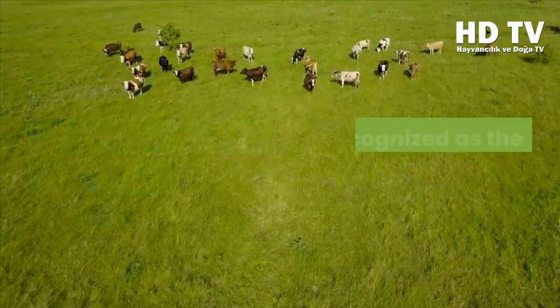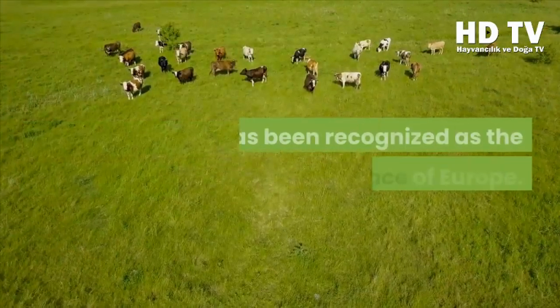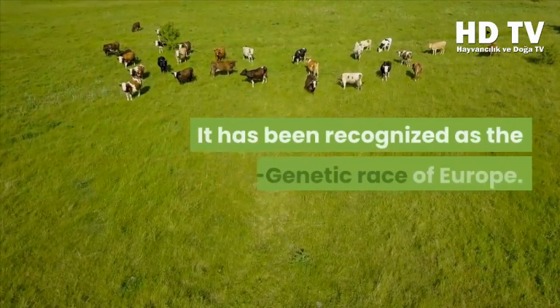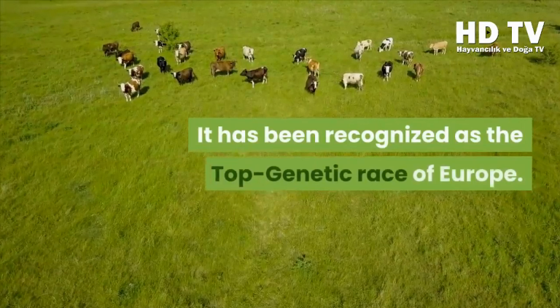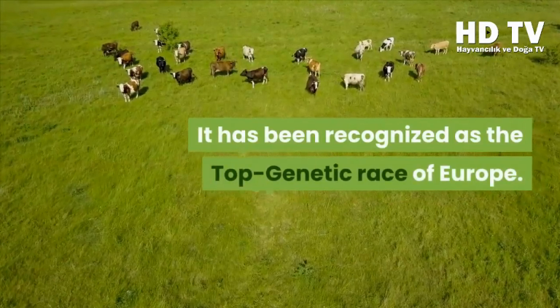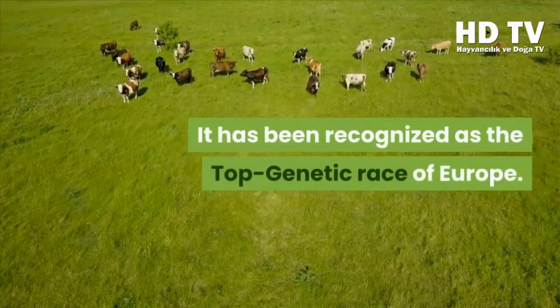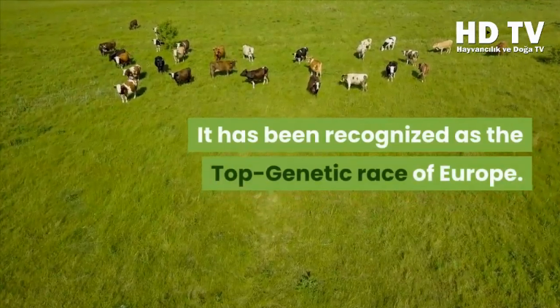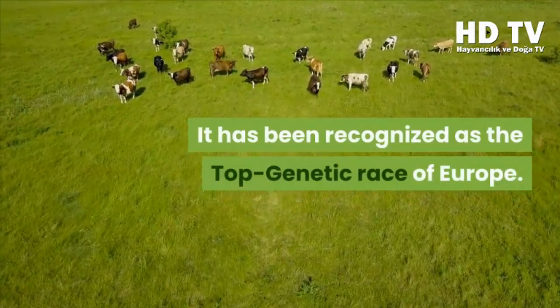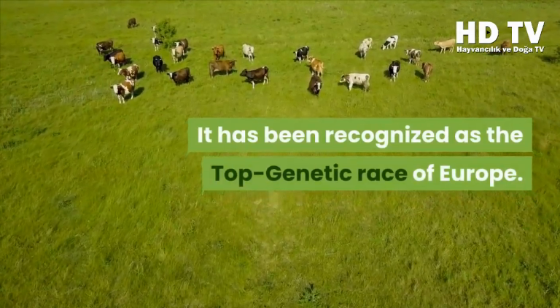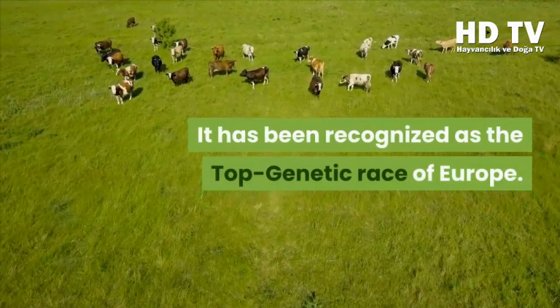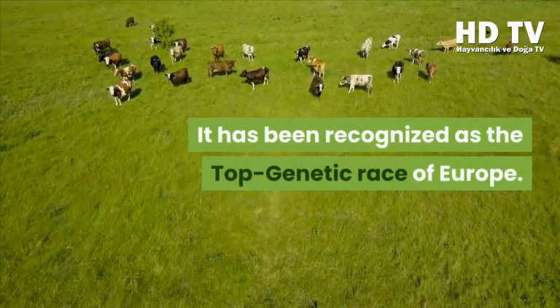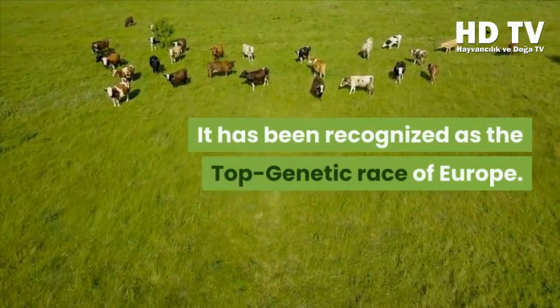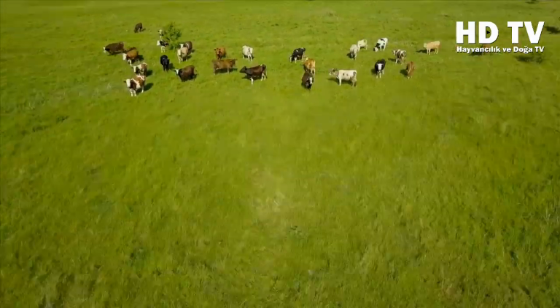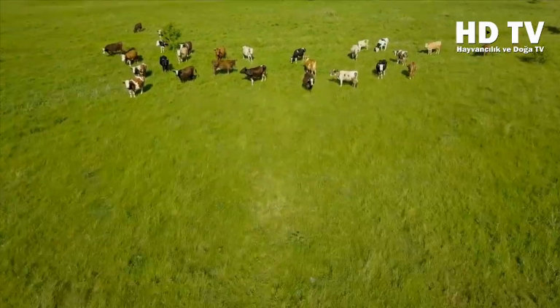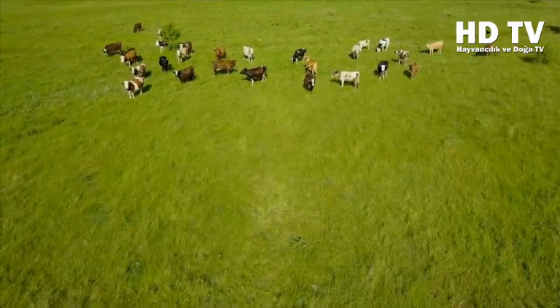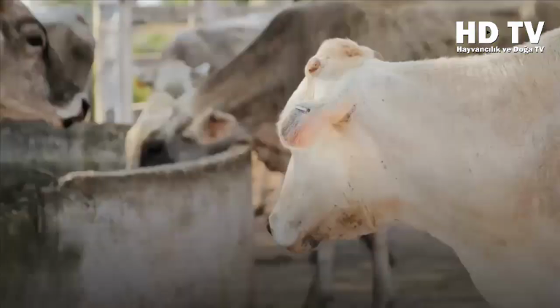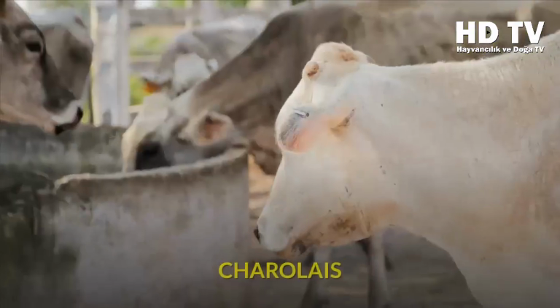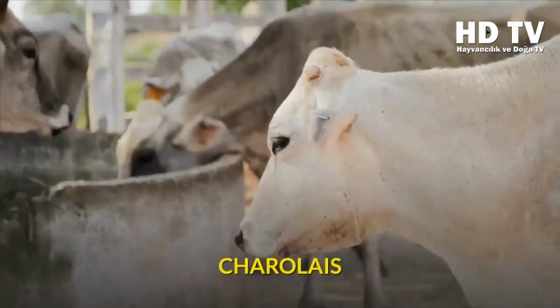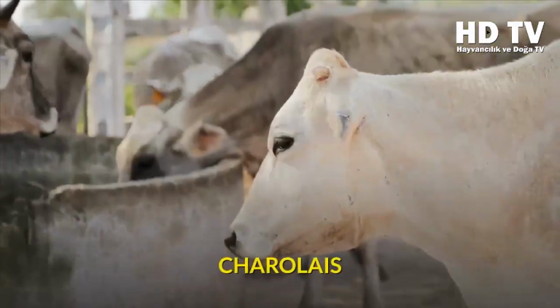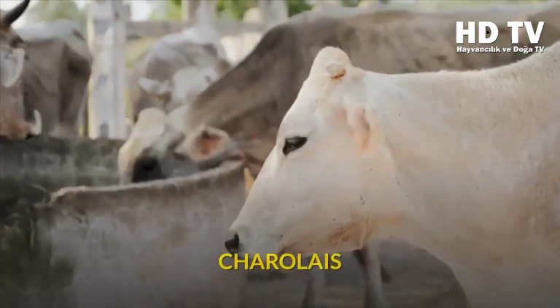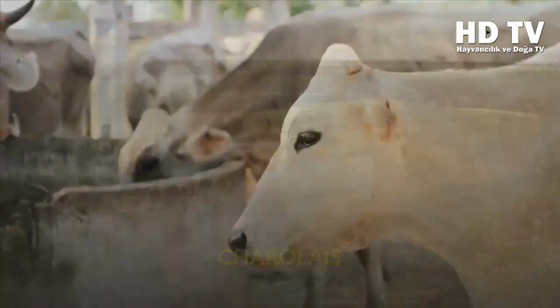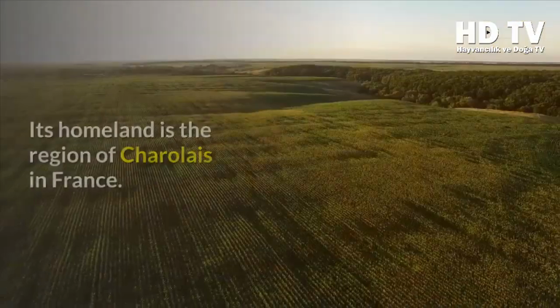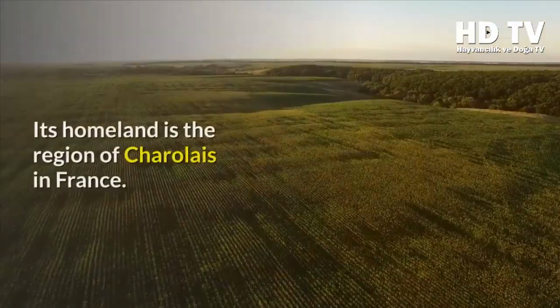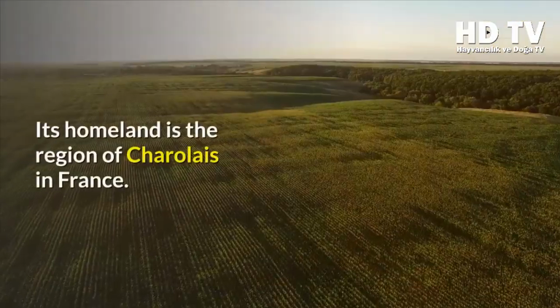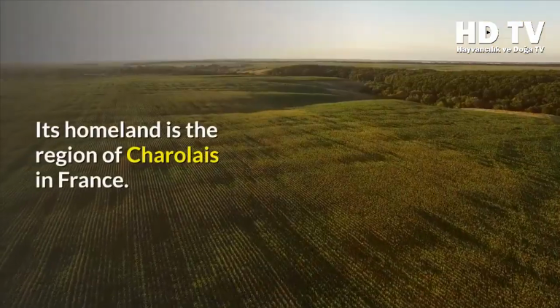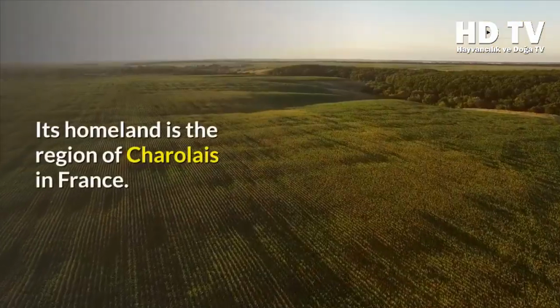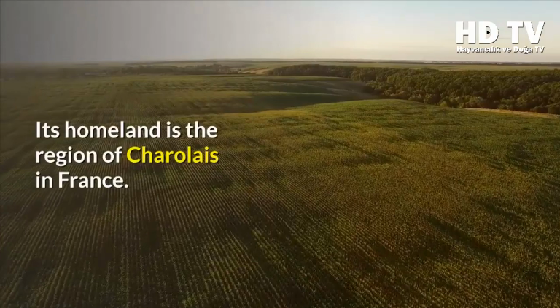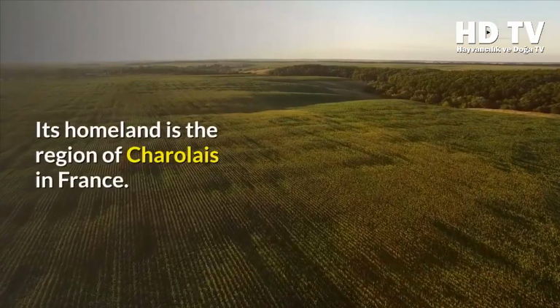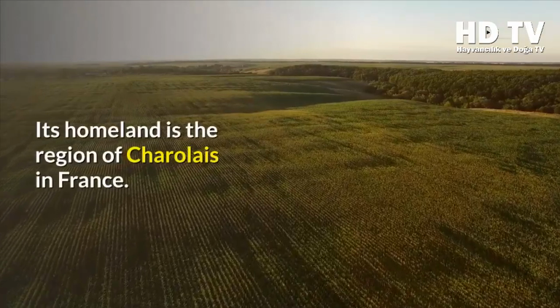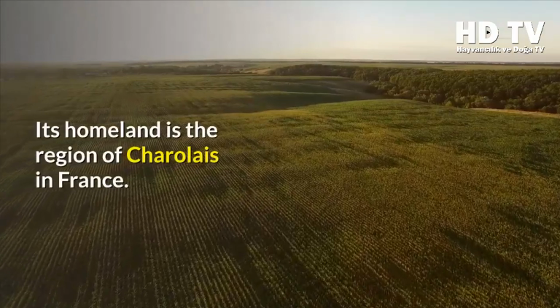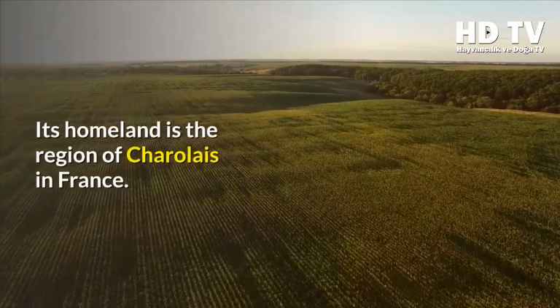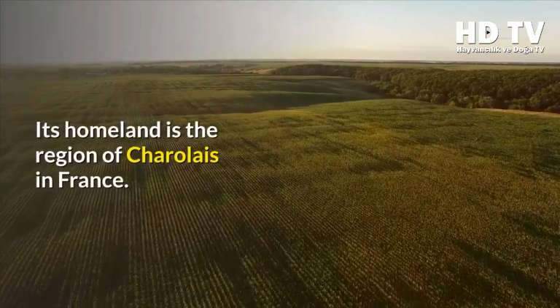Limousin muscle development is good, and meat efficiency is at a high level. It has been recognized as the top genetic breed of Europe.